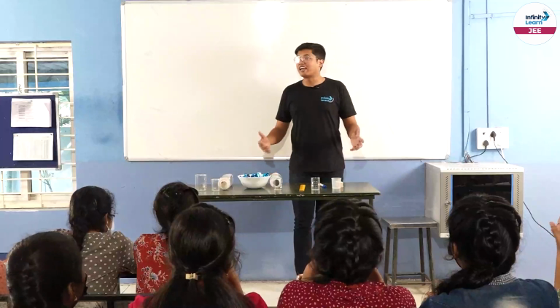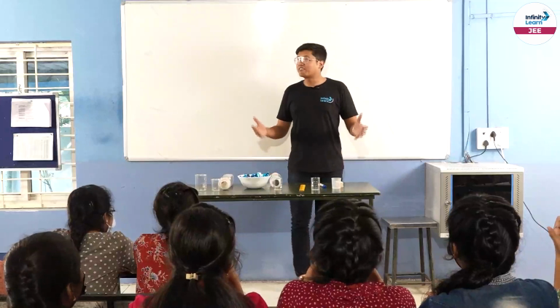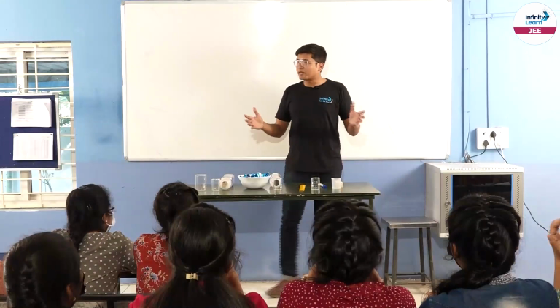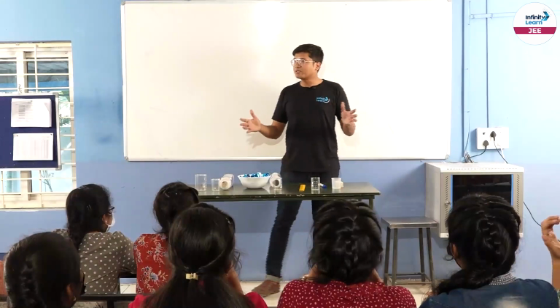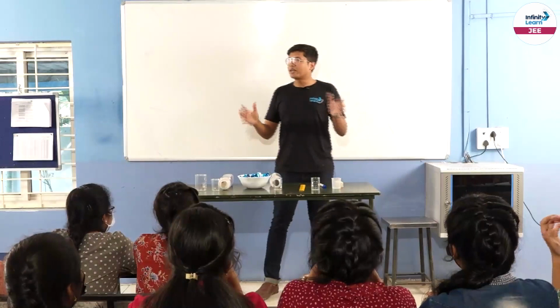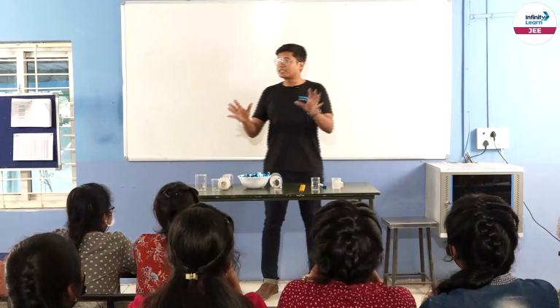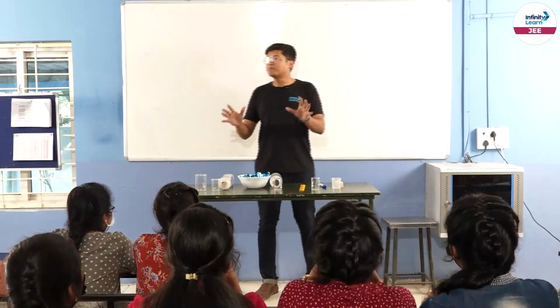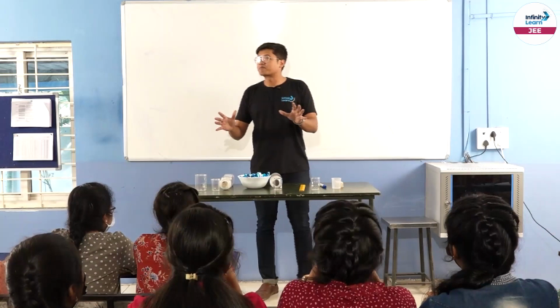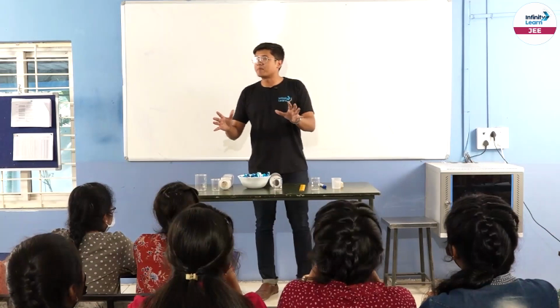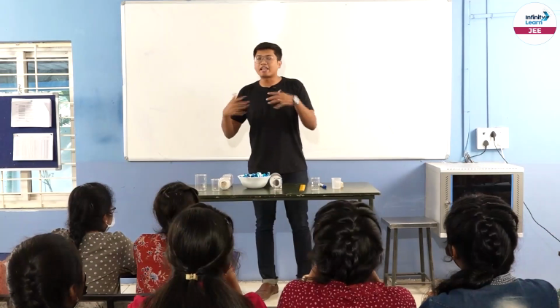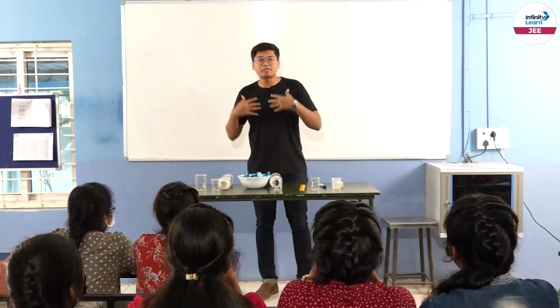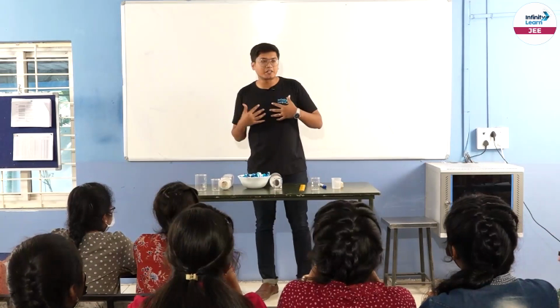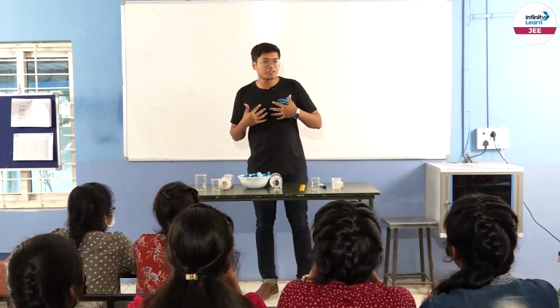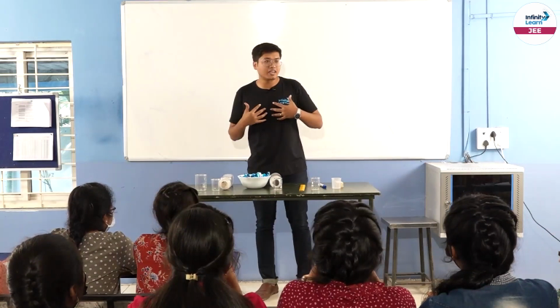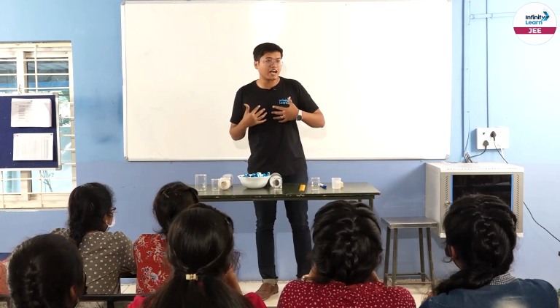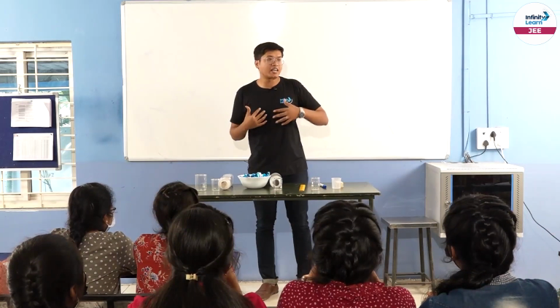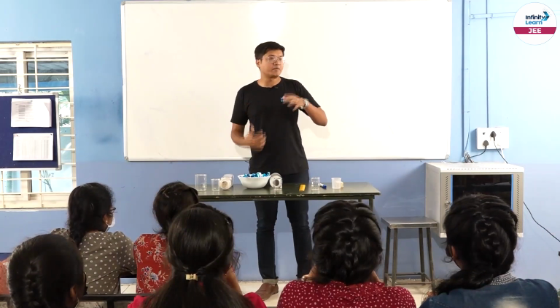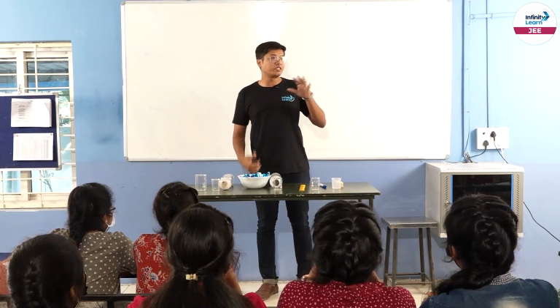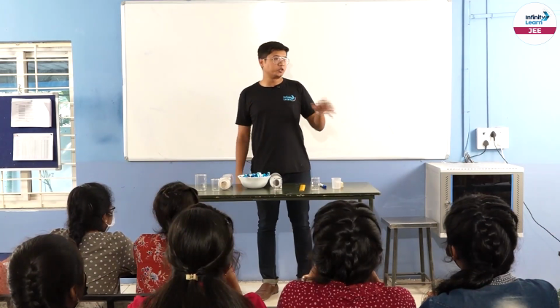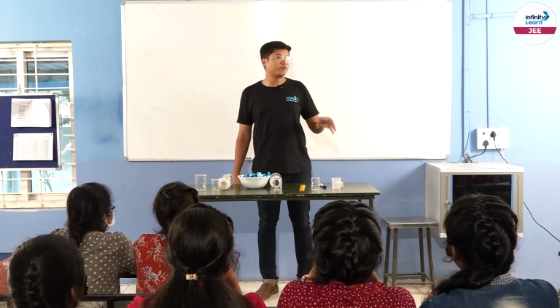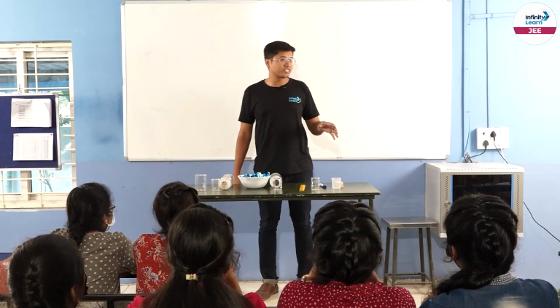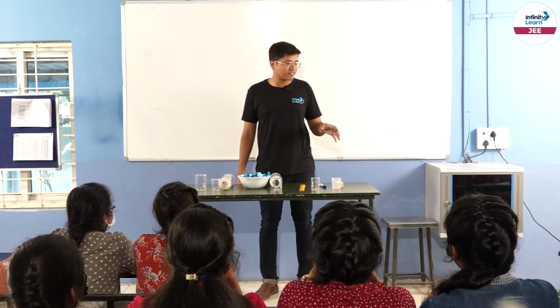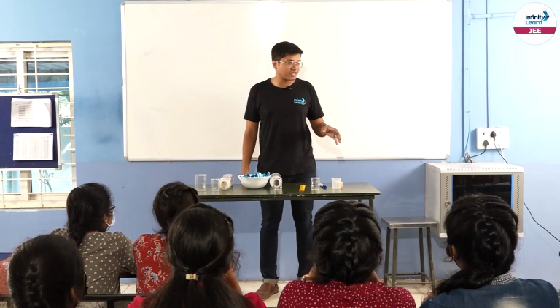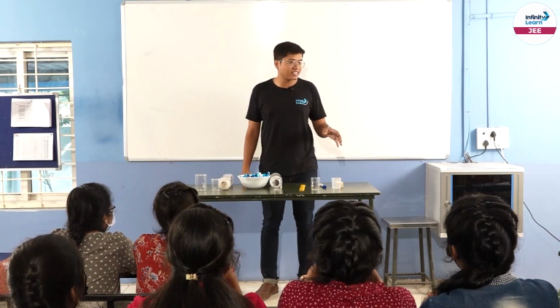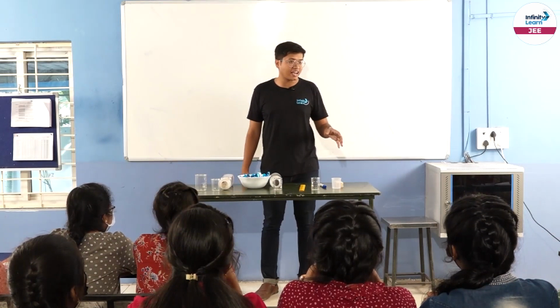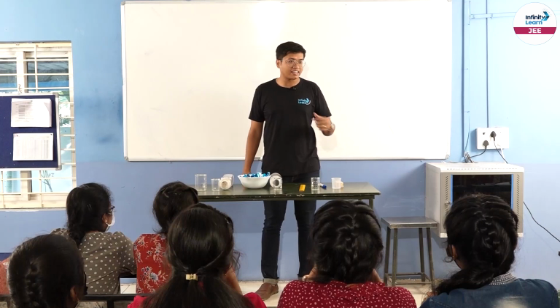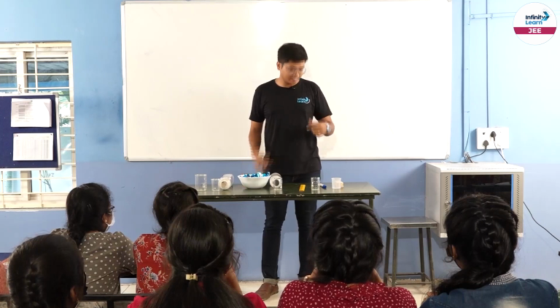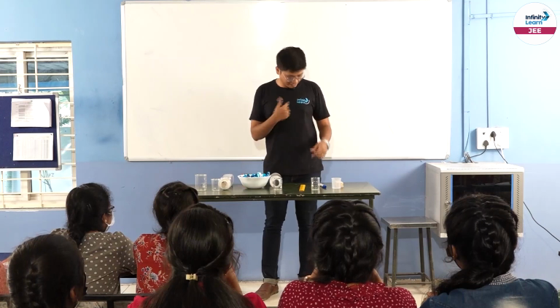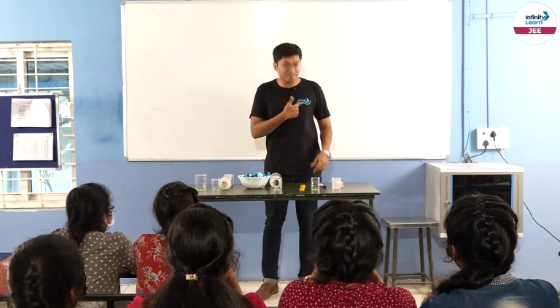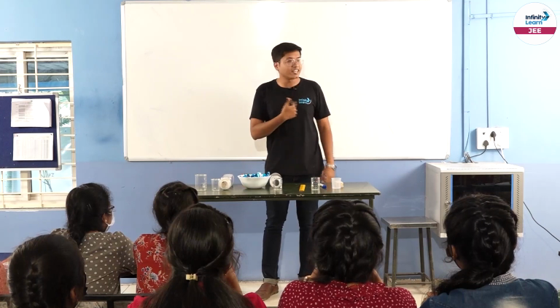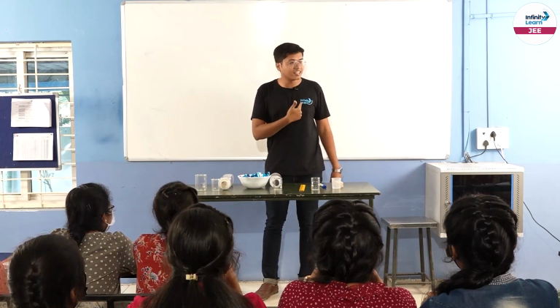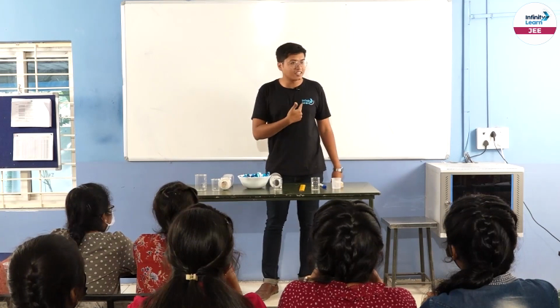Hi everyone, welcome. My name is Aniruddha. I am a YouTube Physics faculty at Infinity Learn.